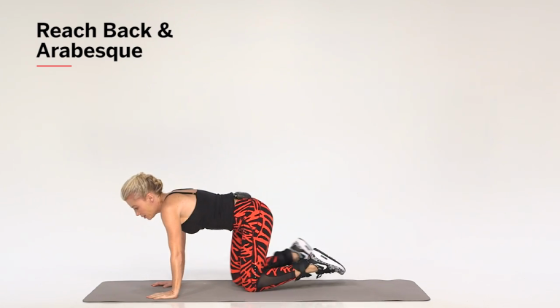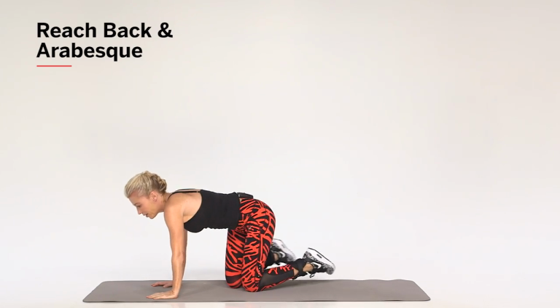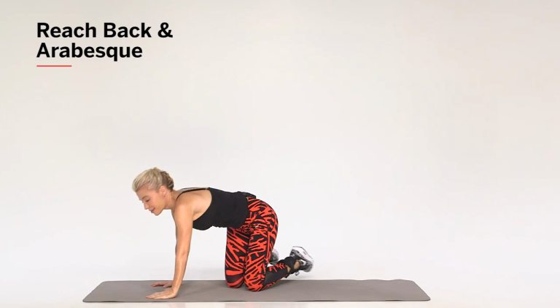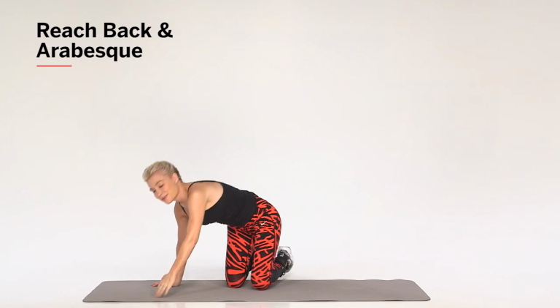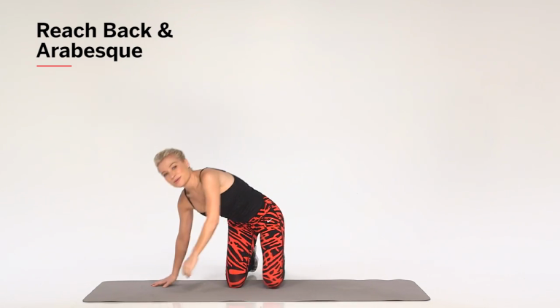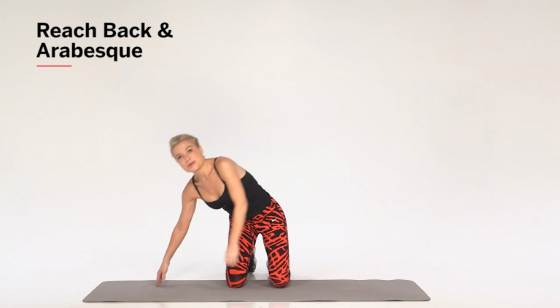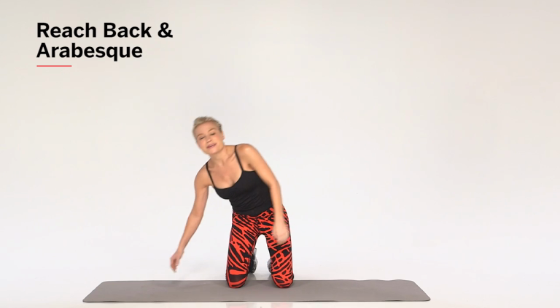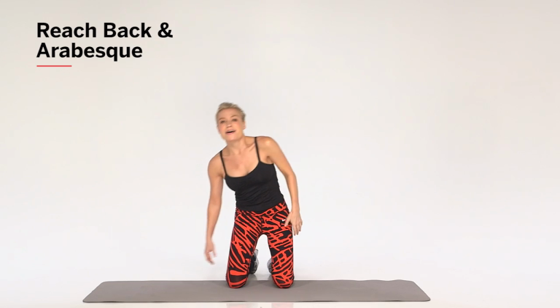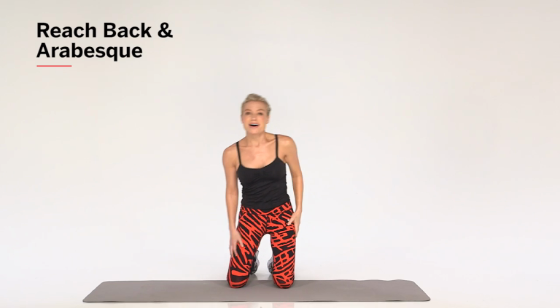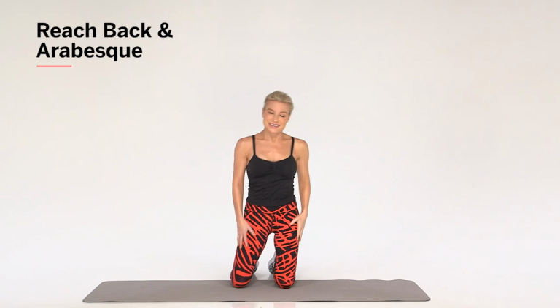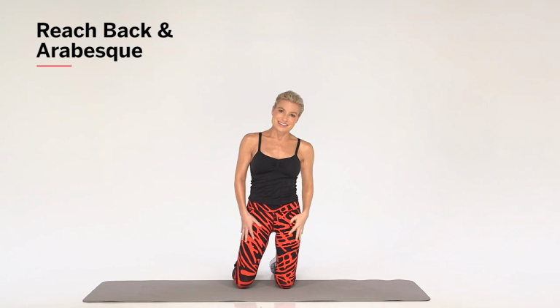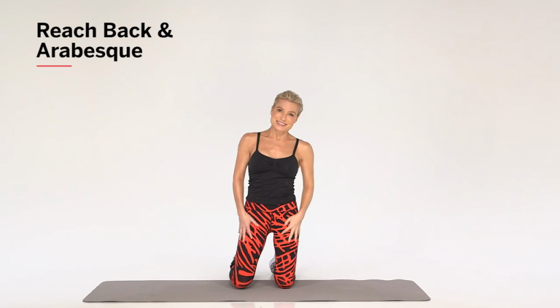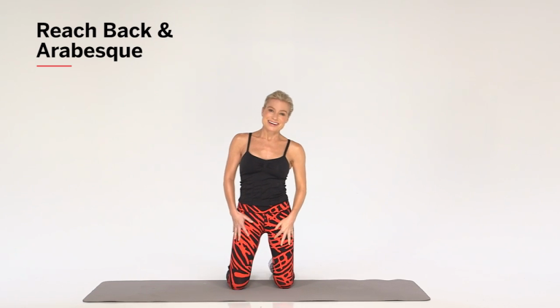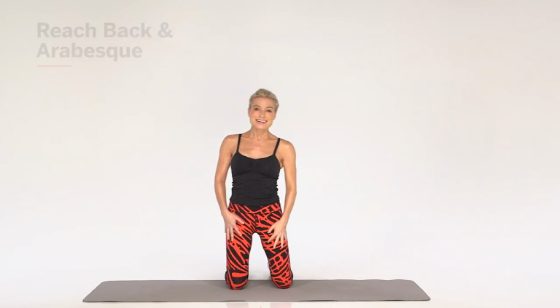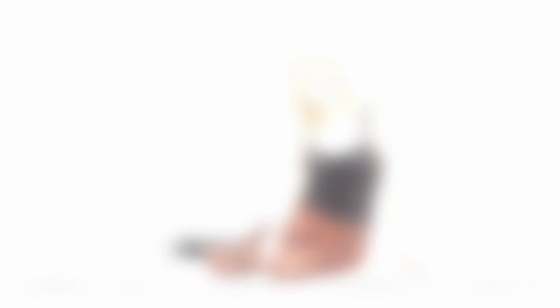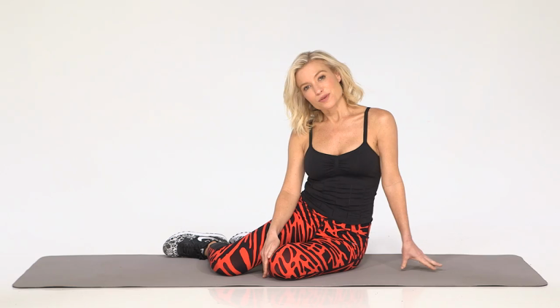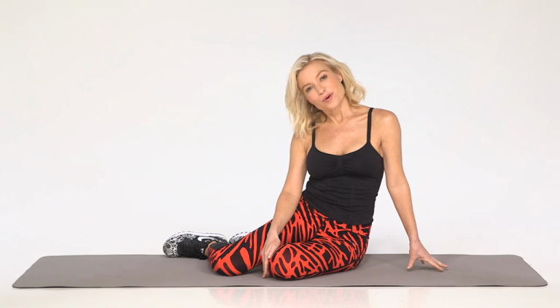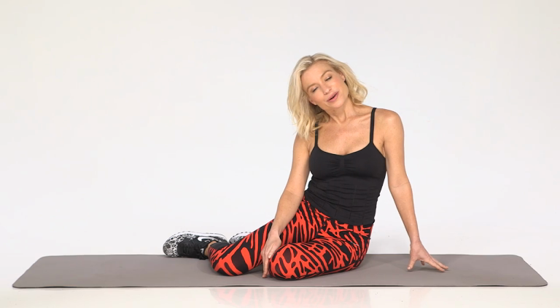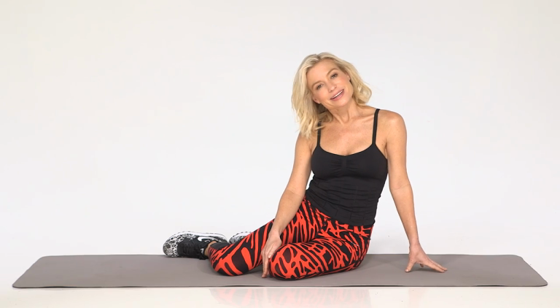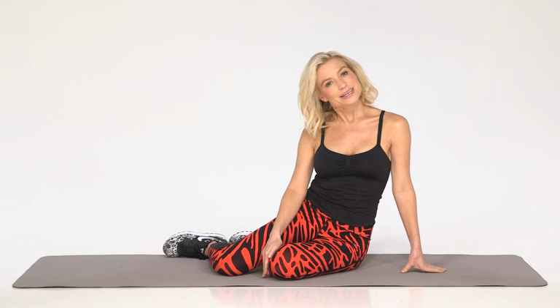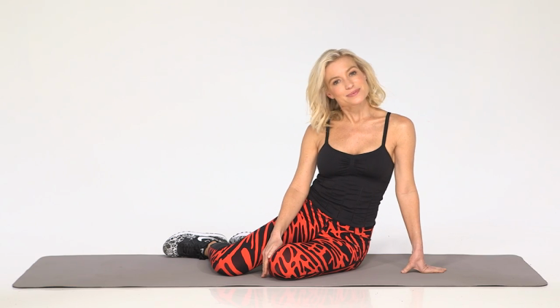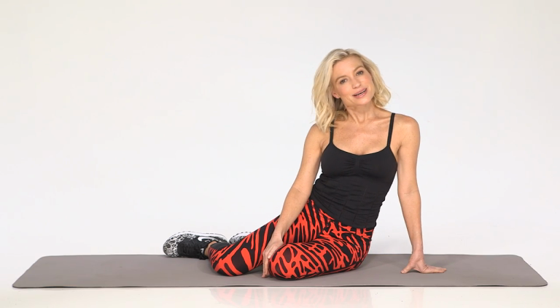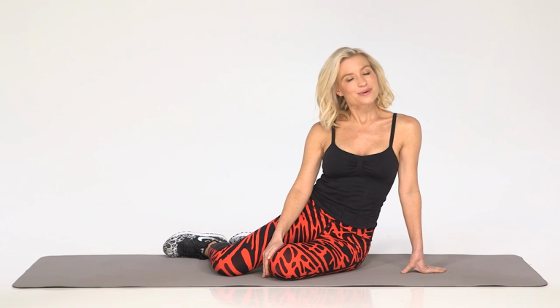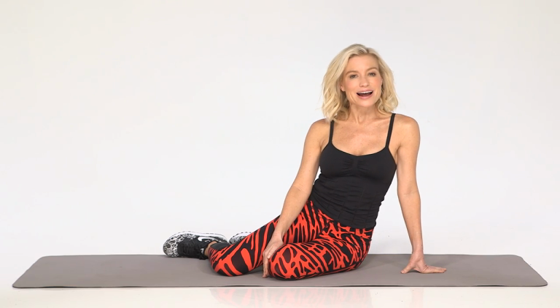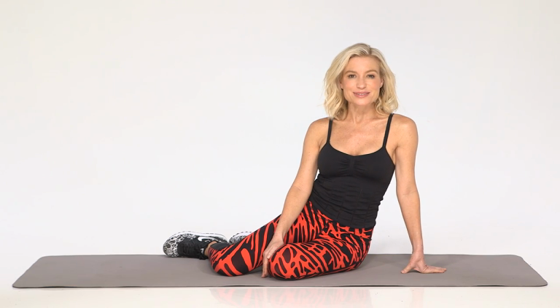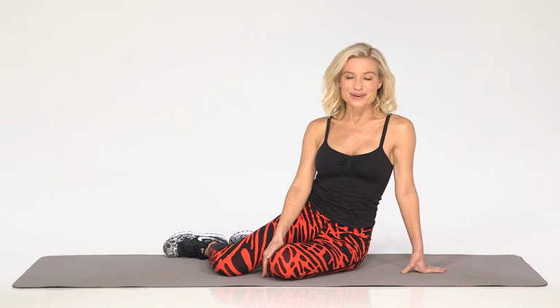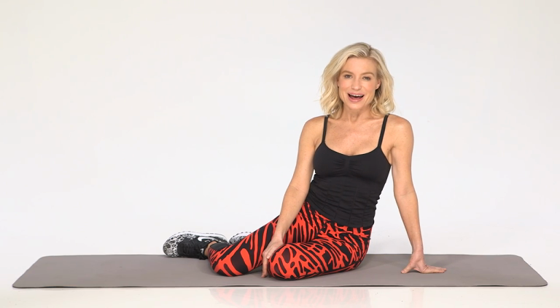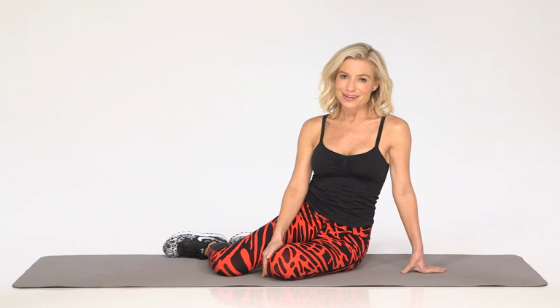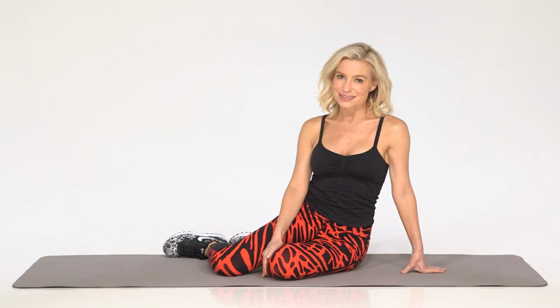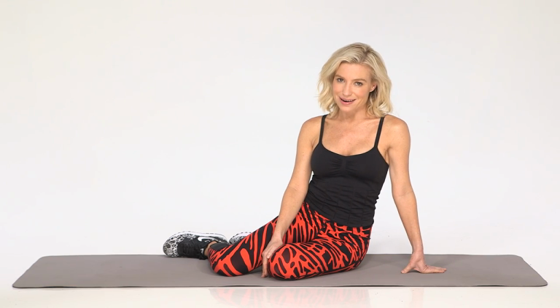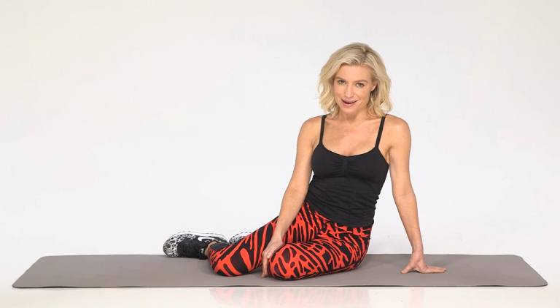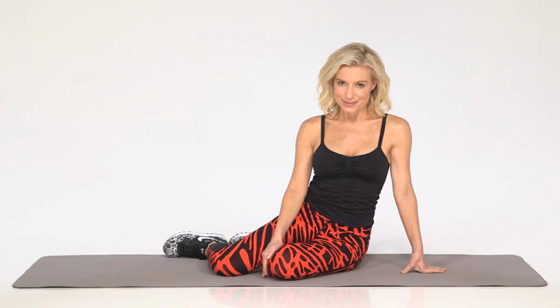And then you can repeat on the other side. For more great tips and workouts, go to health.com.